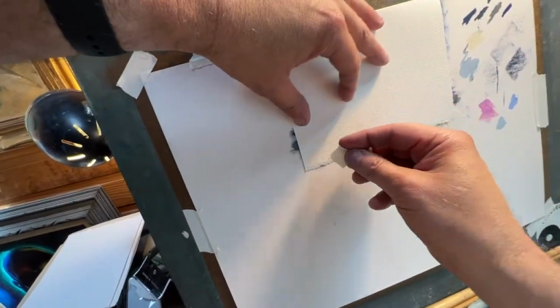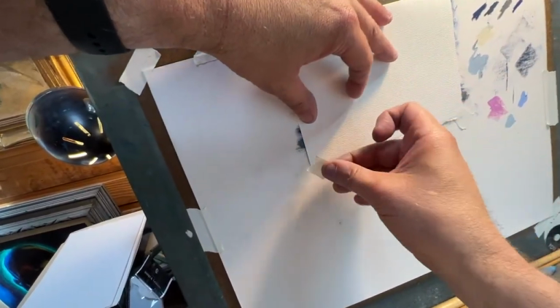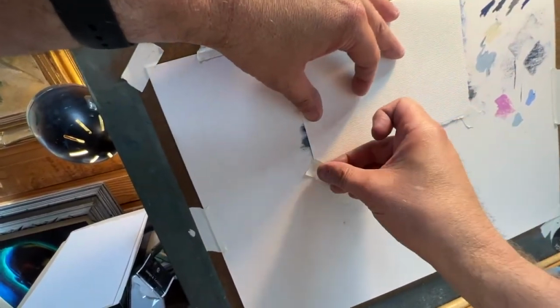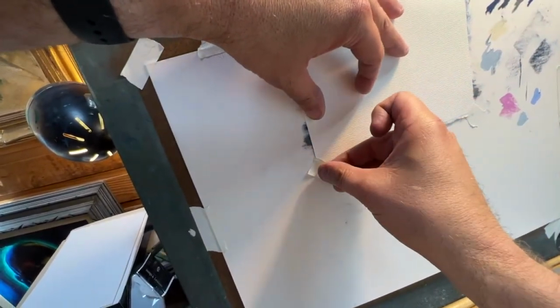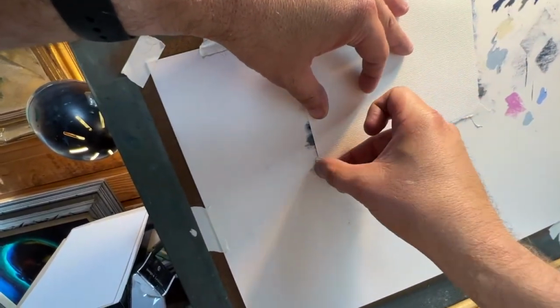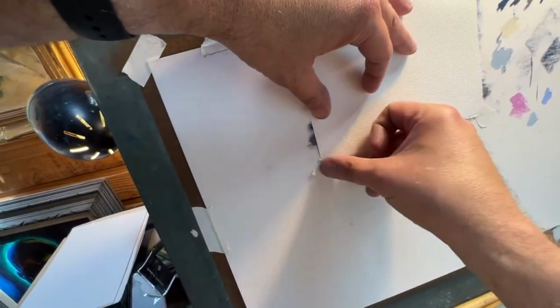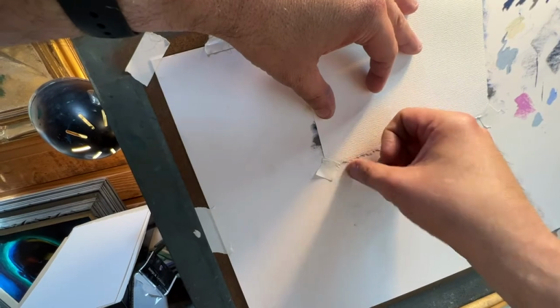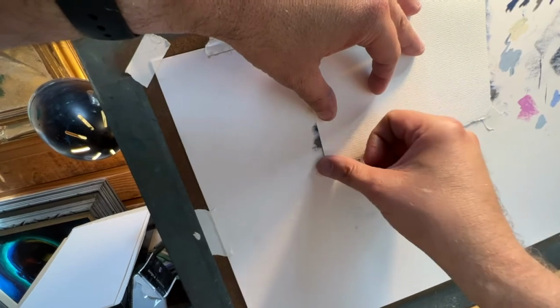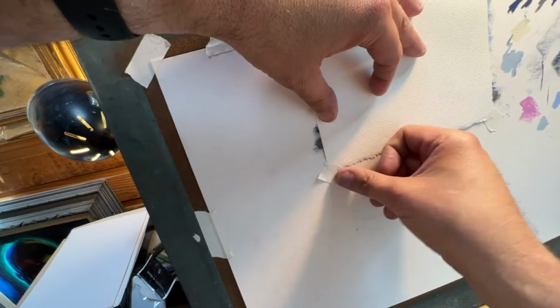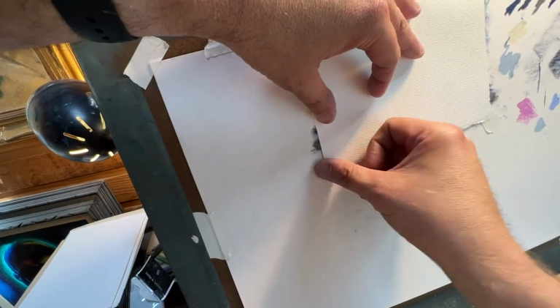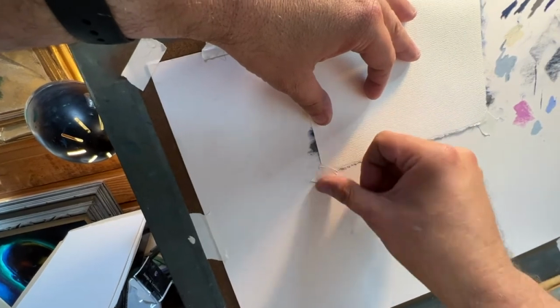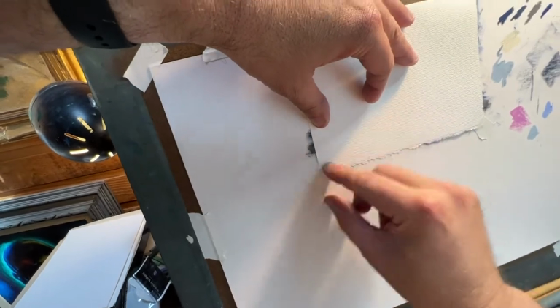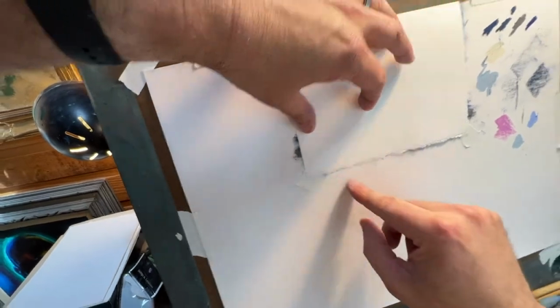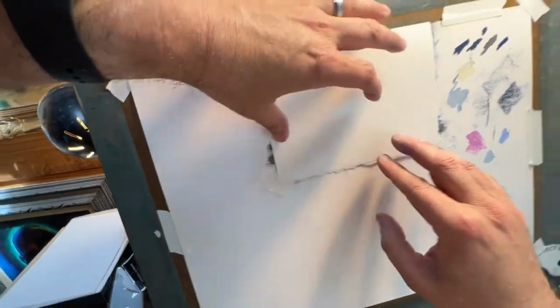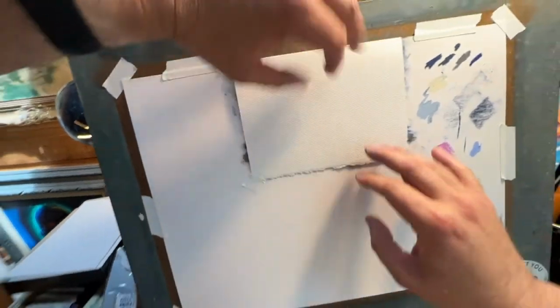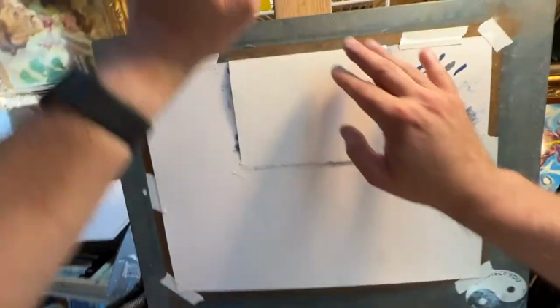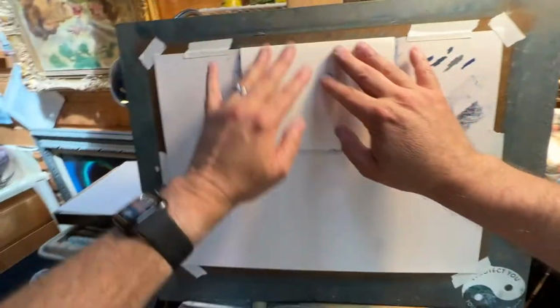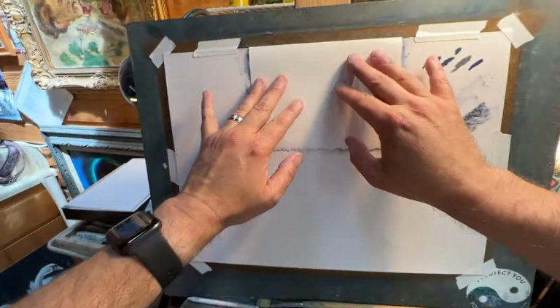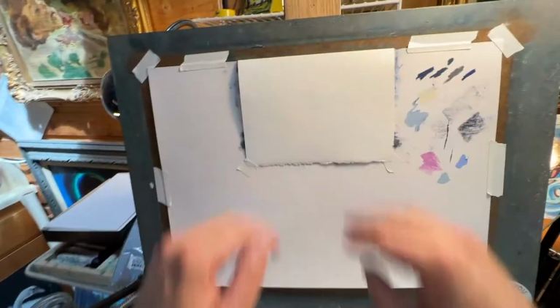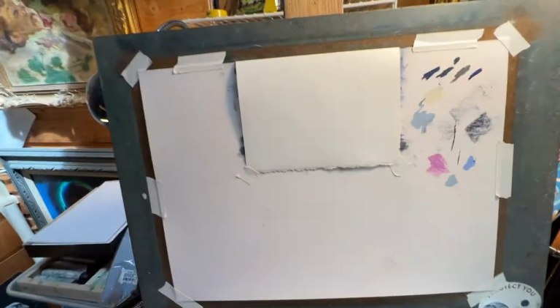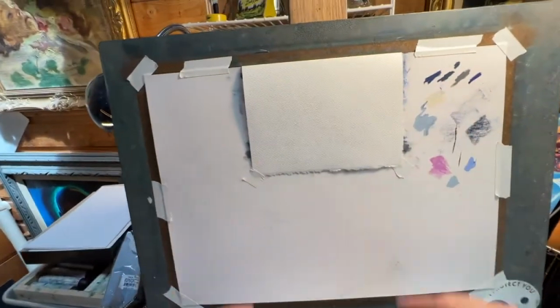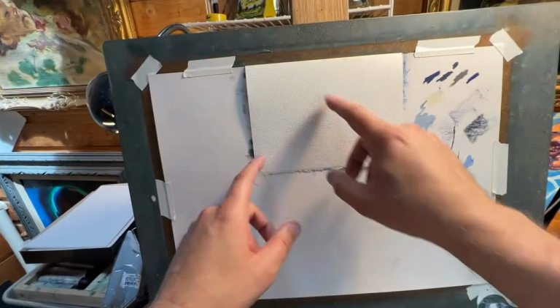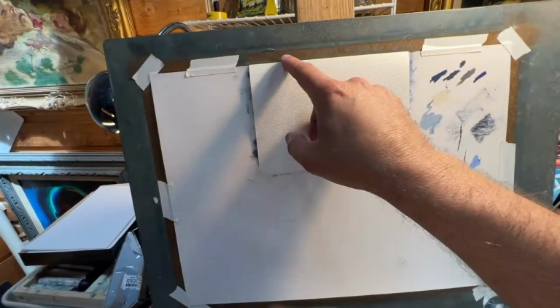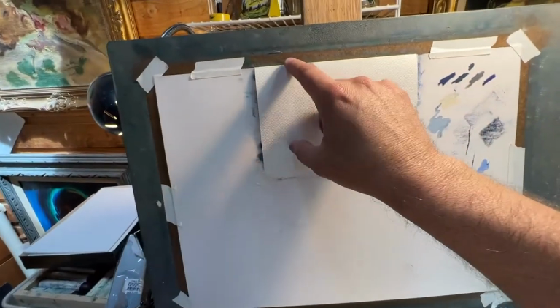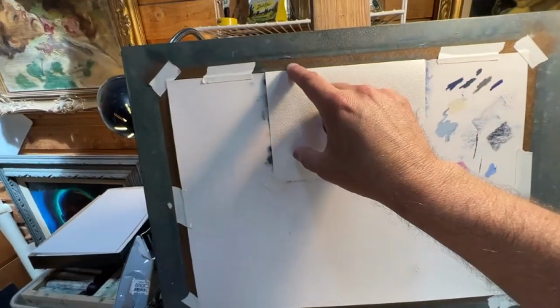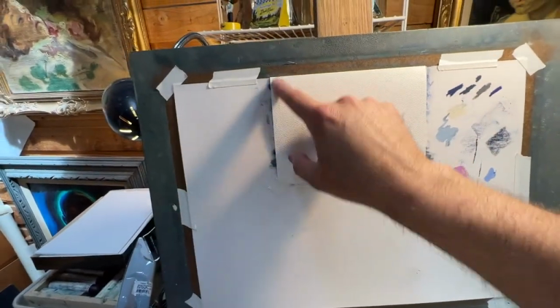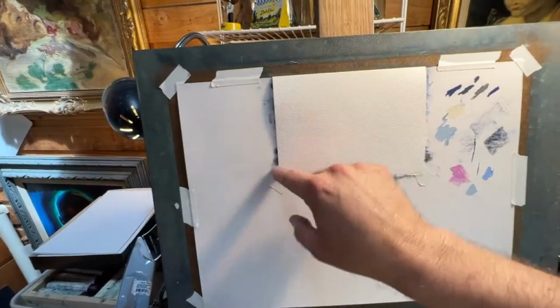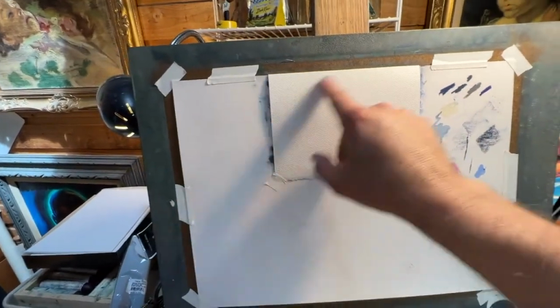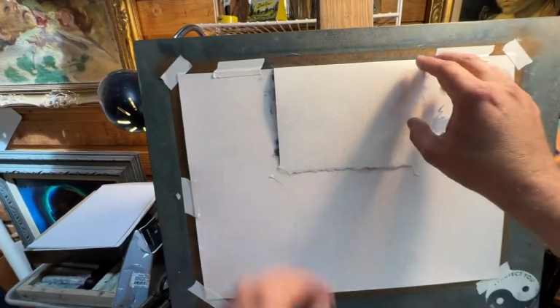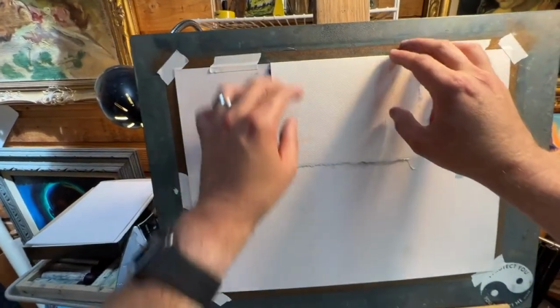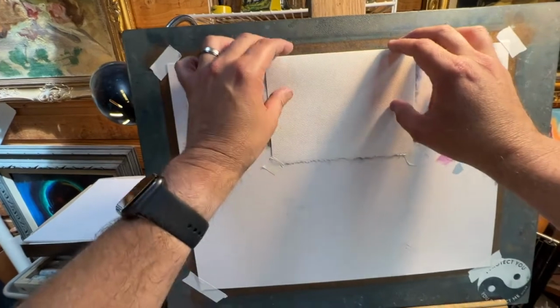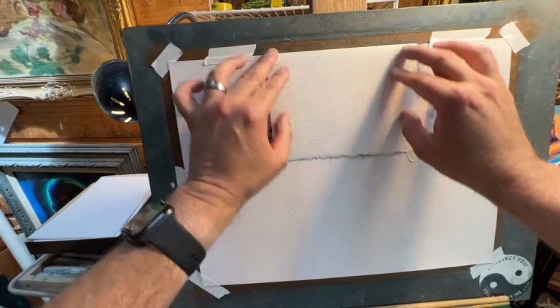Push it down, tape it down. There we go. Now we get a nice surface — a three by five greeting card.